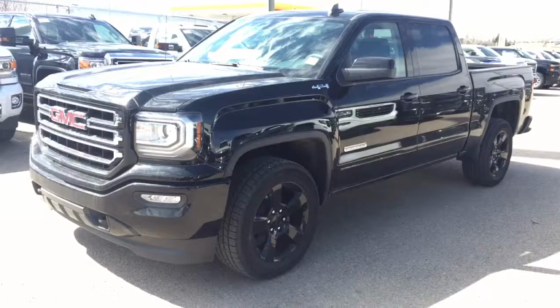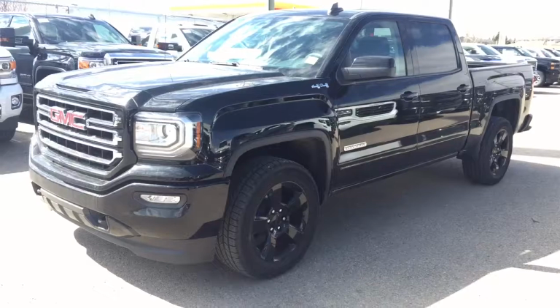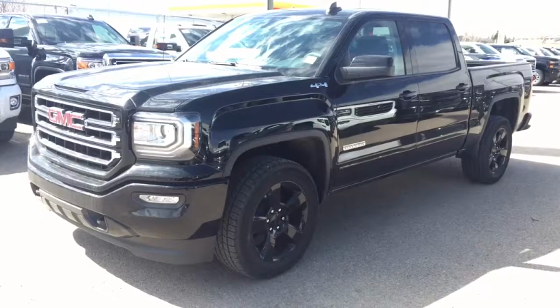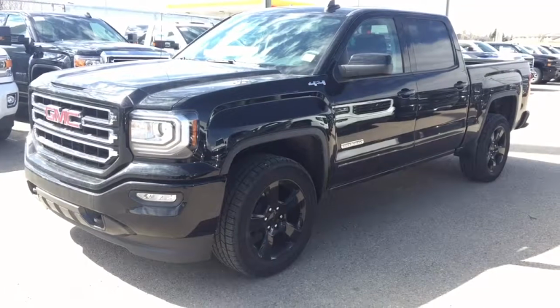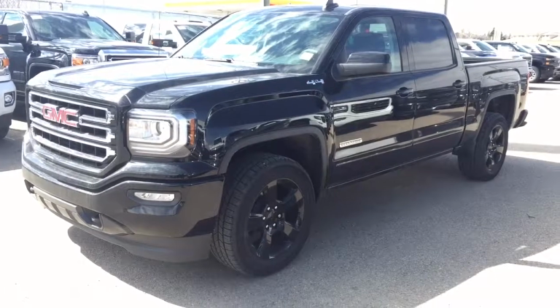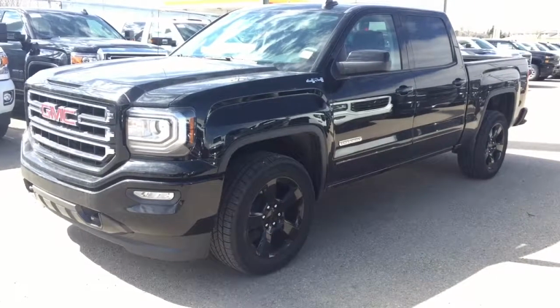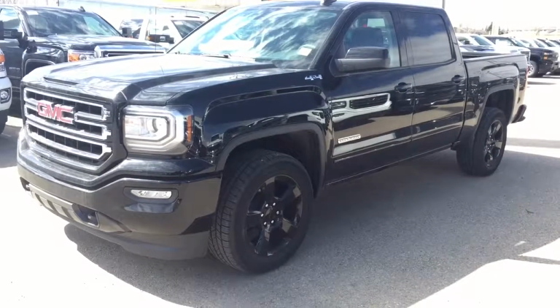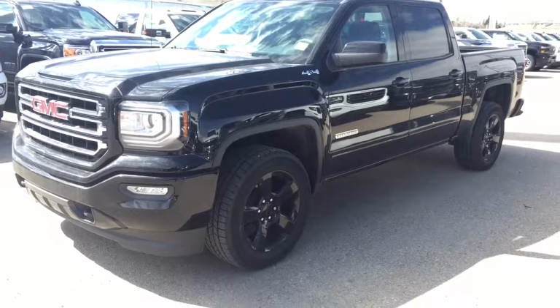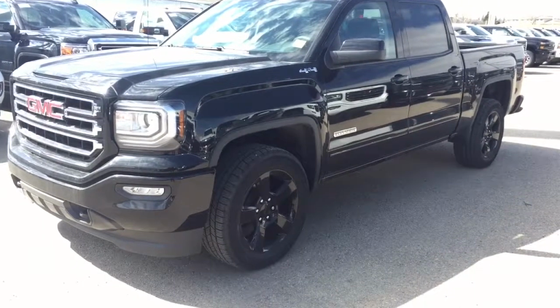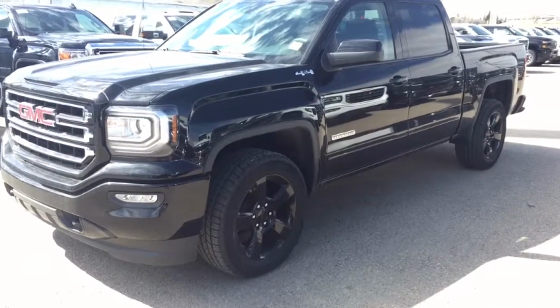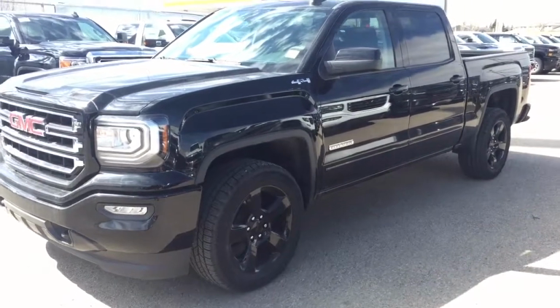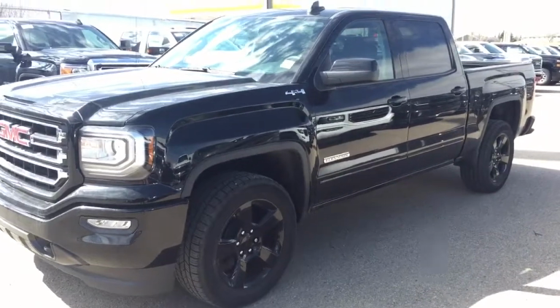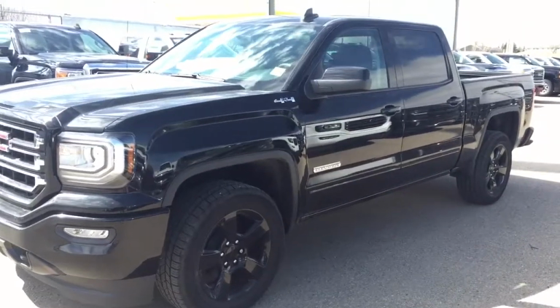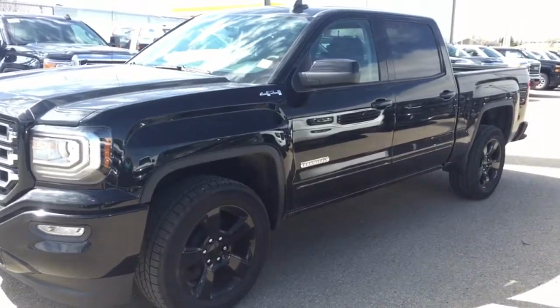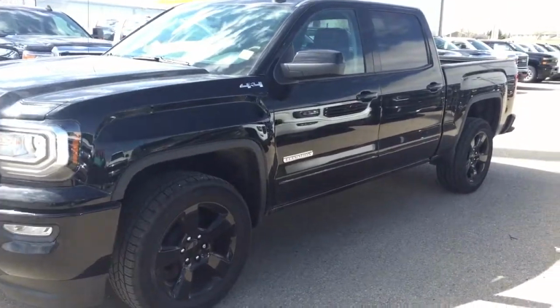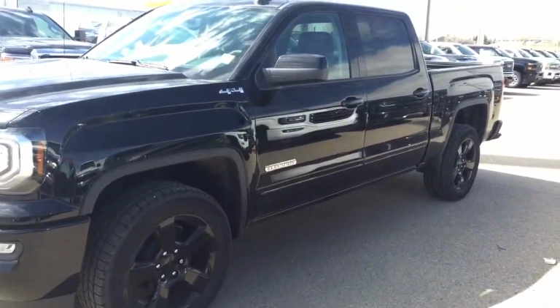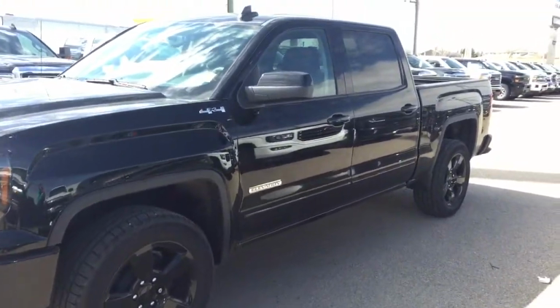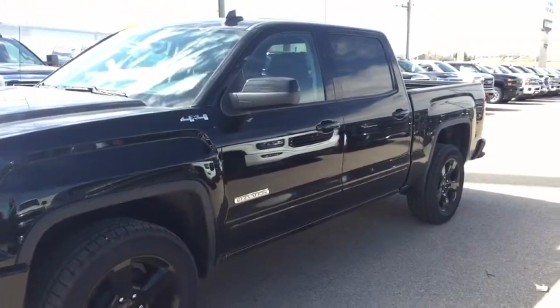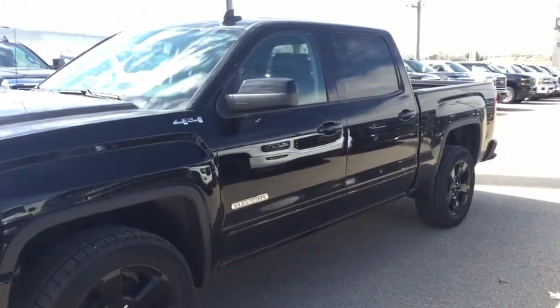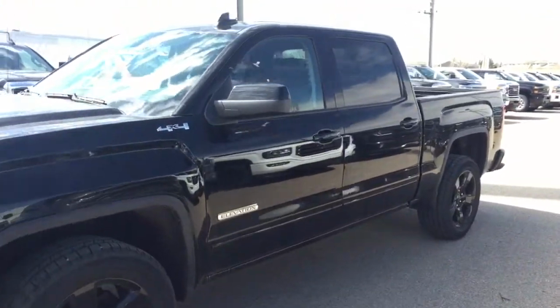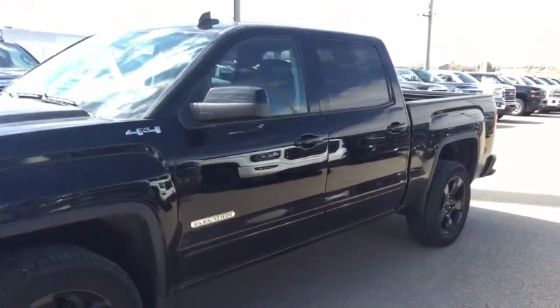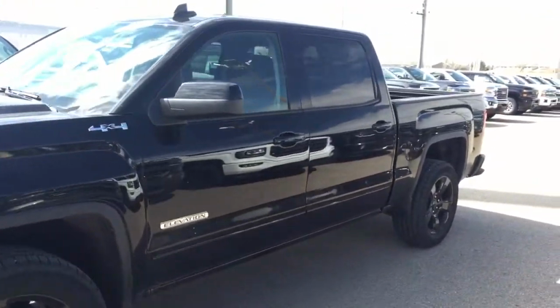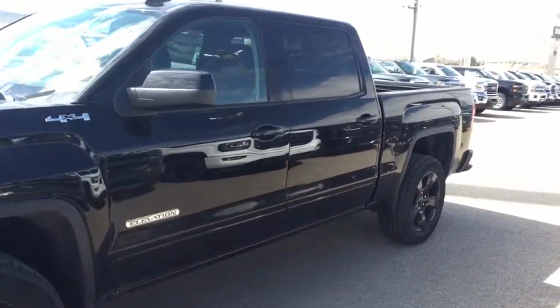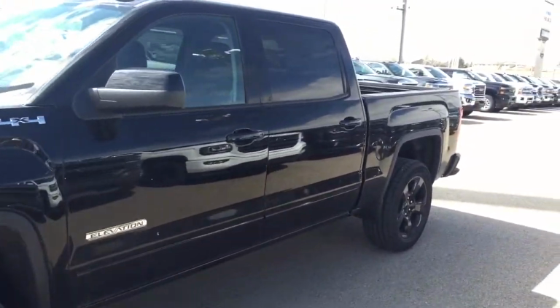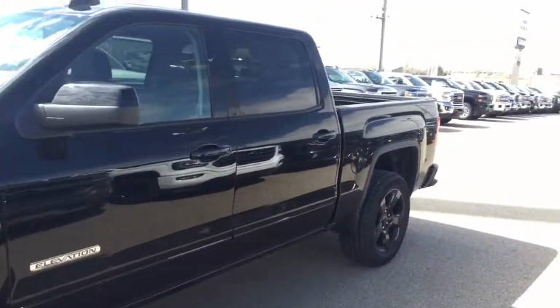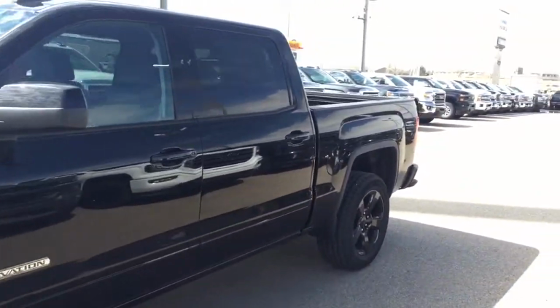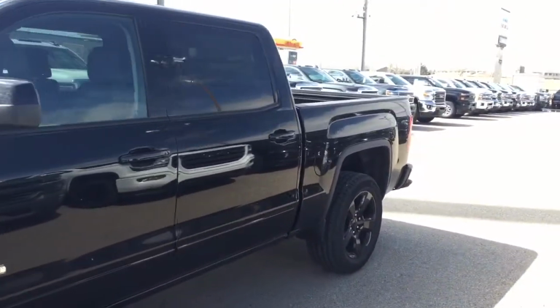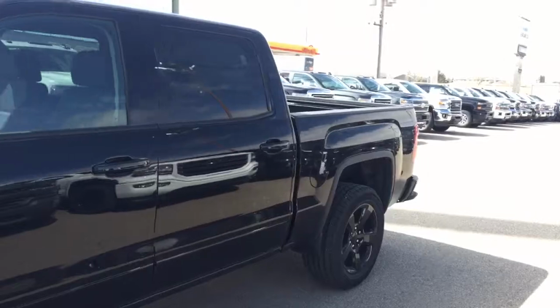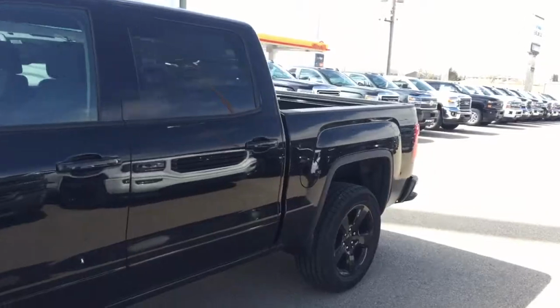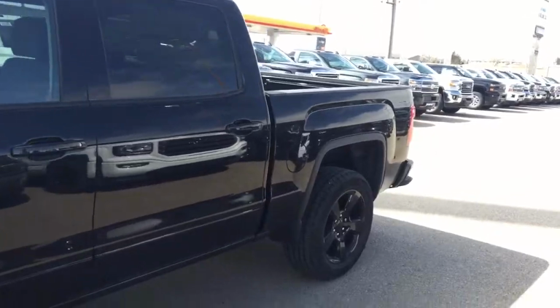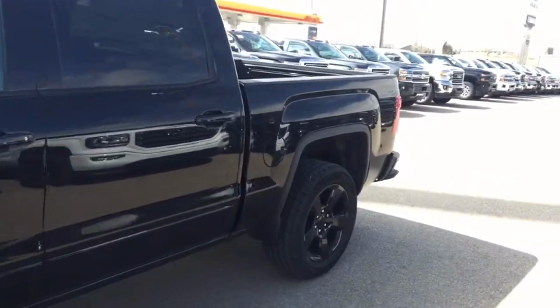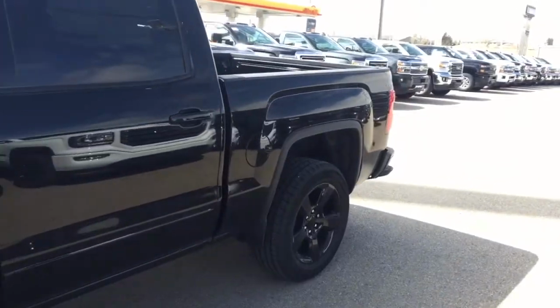Welcome to Davis Chevrolet. This is a 2017 GMC Sierra in the color black.